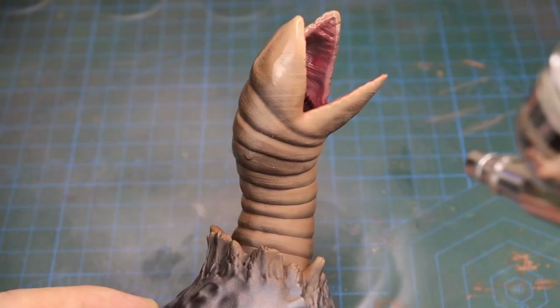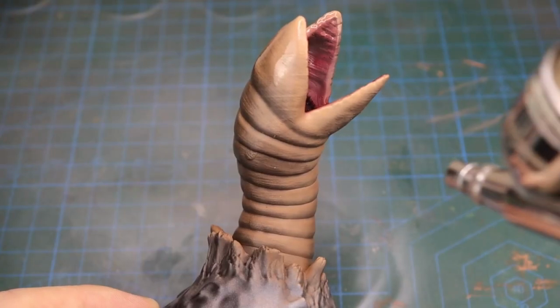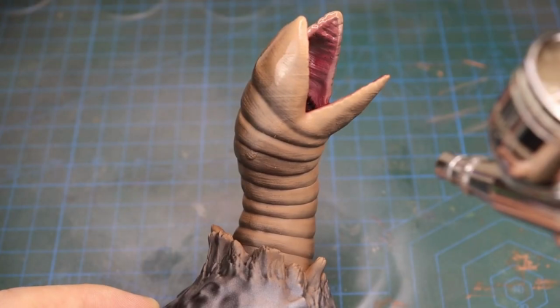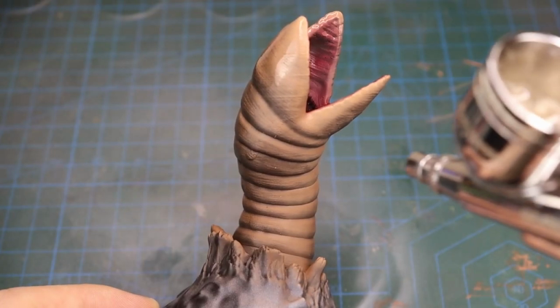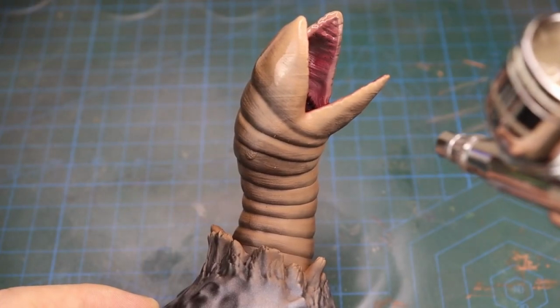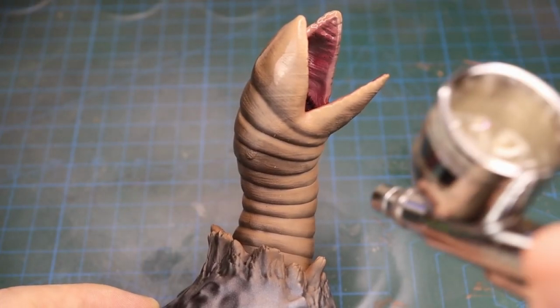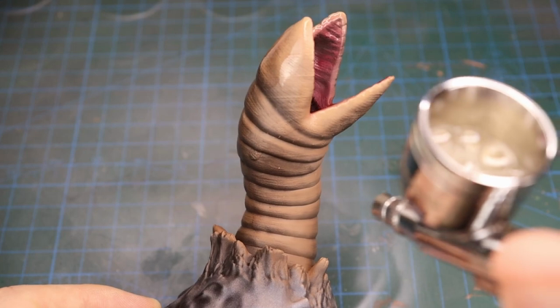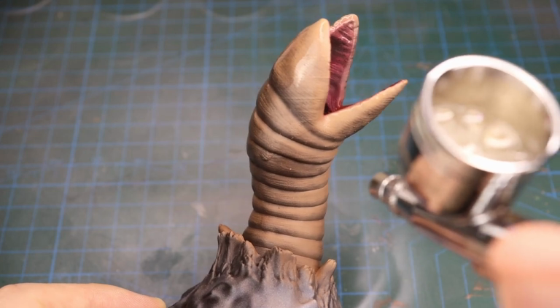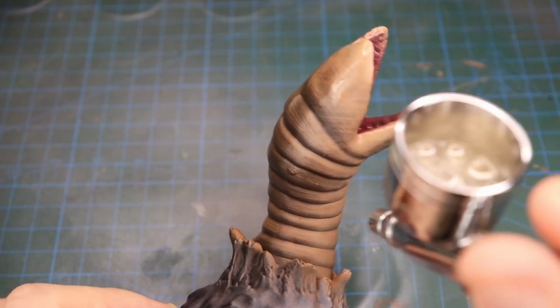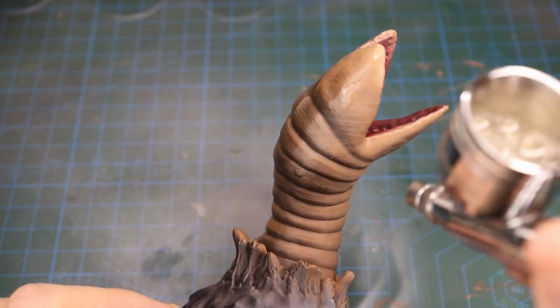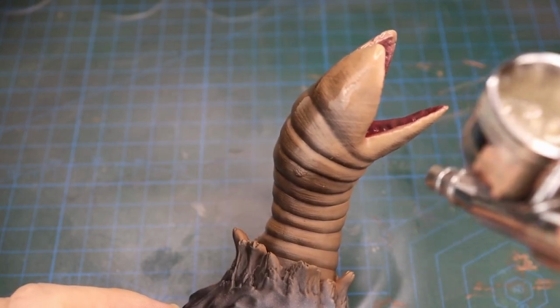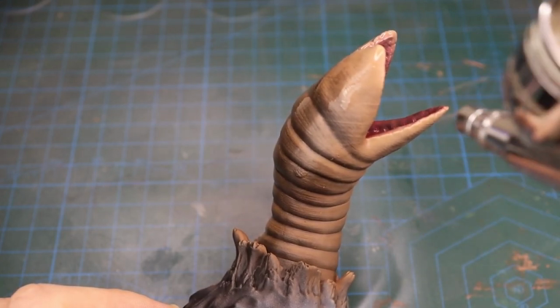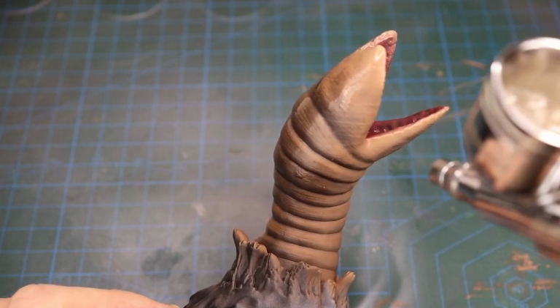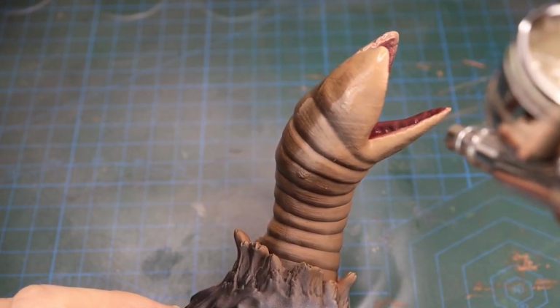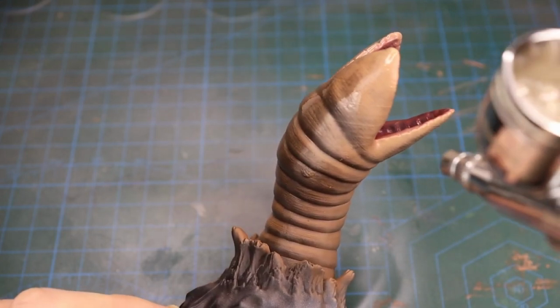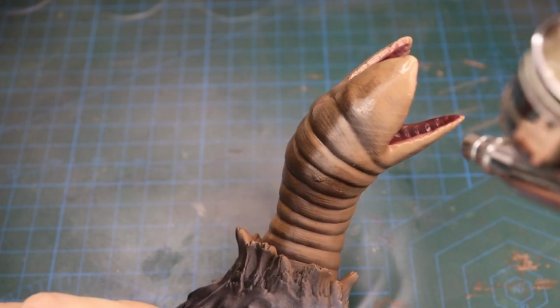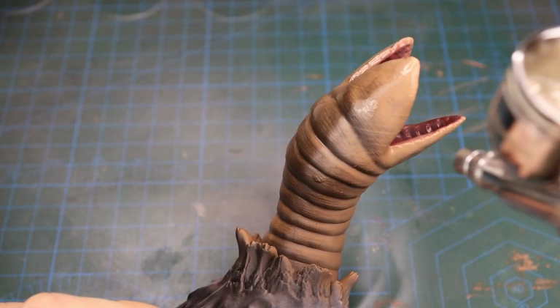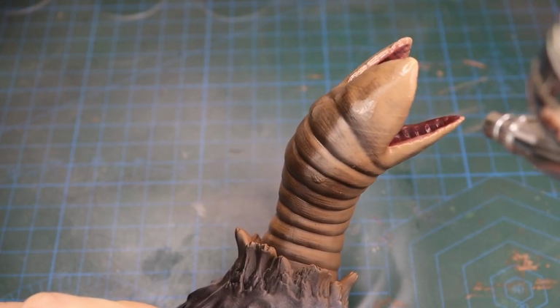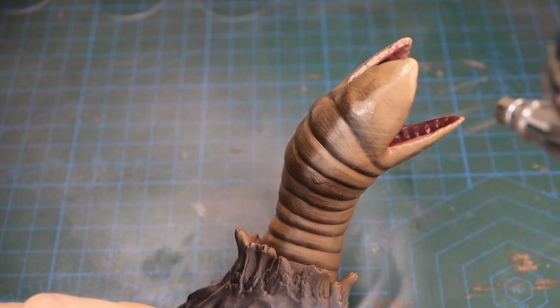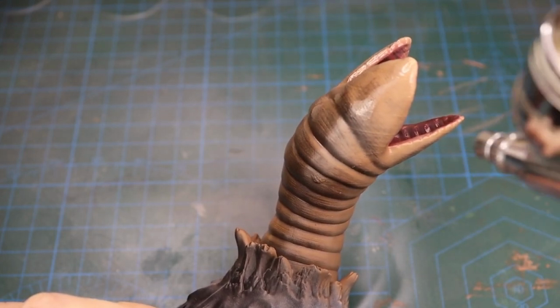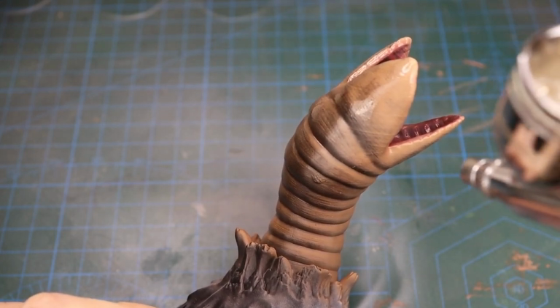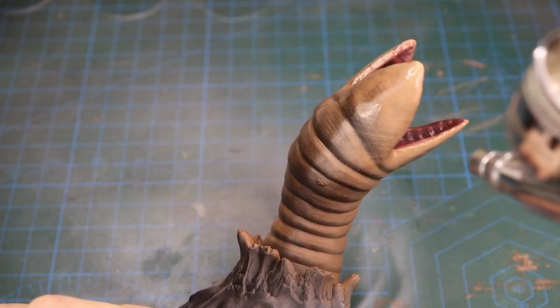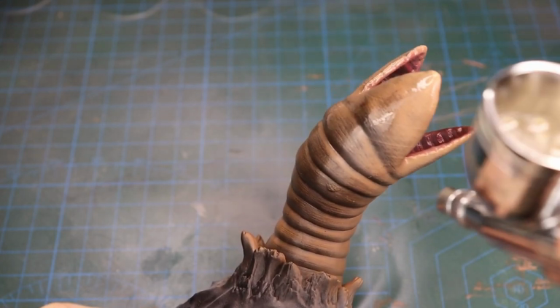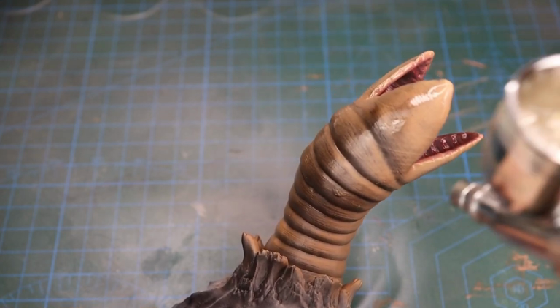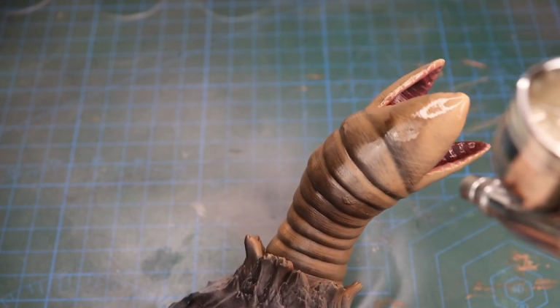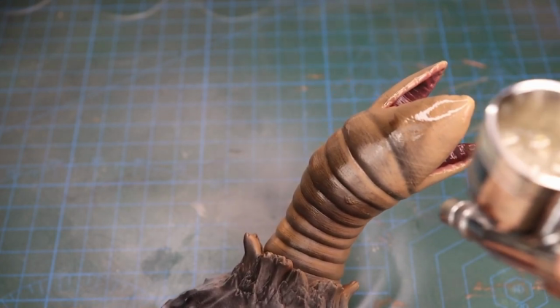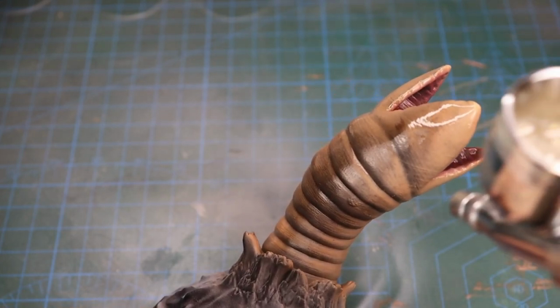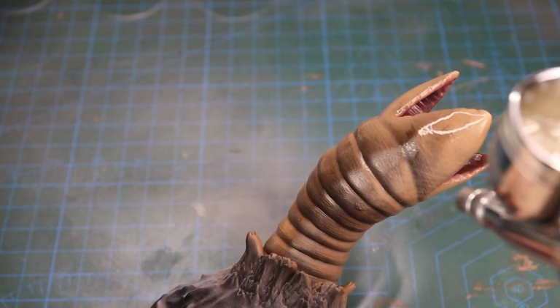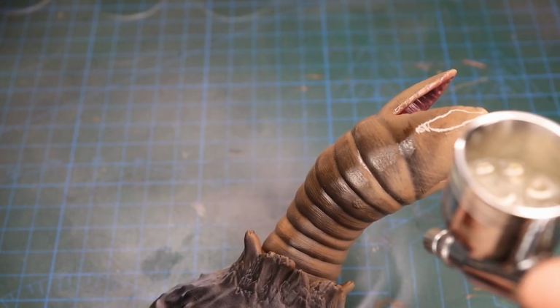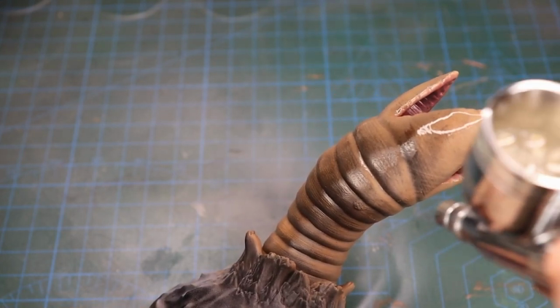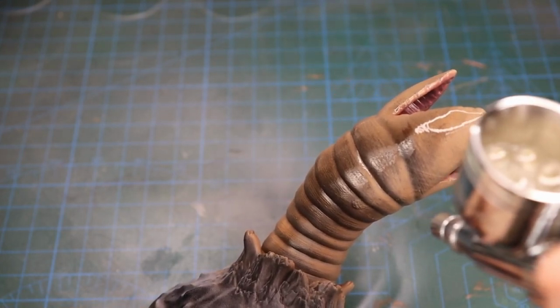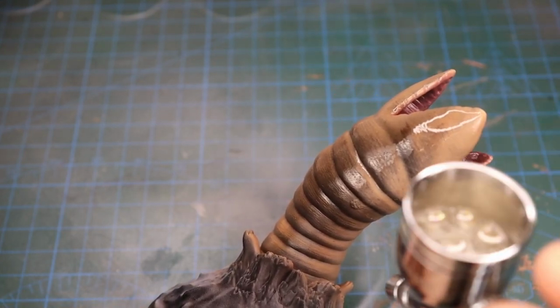Finally, I gave the entire model a coat of matte varnish to give it a matte finish and to protect its paint job.